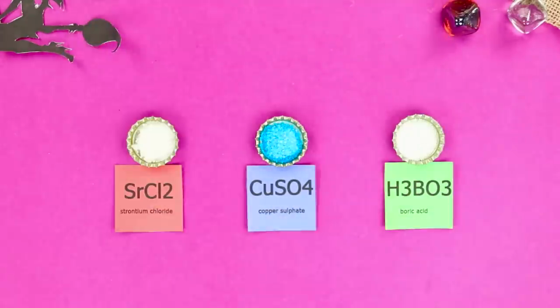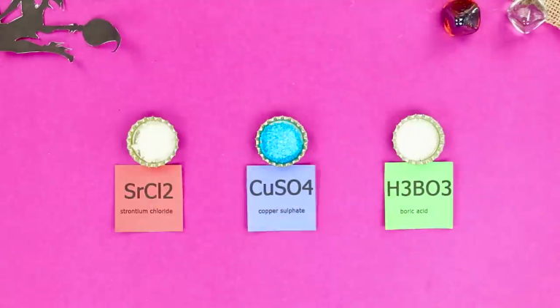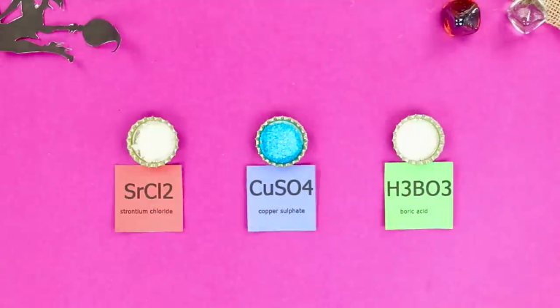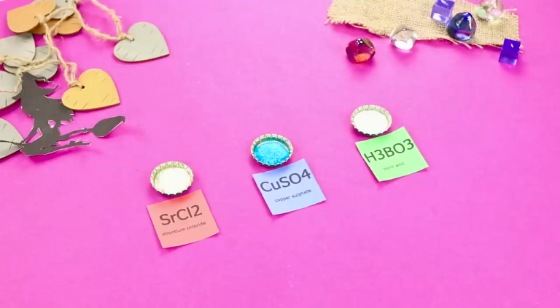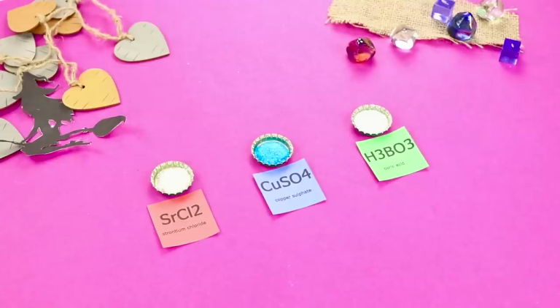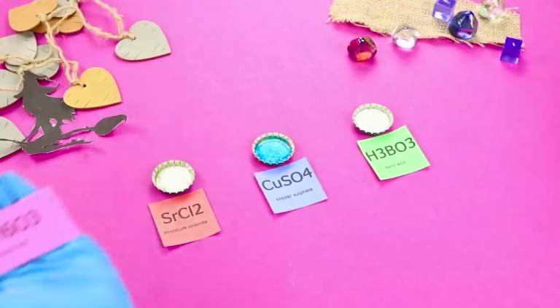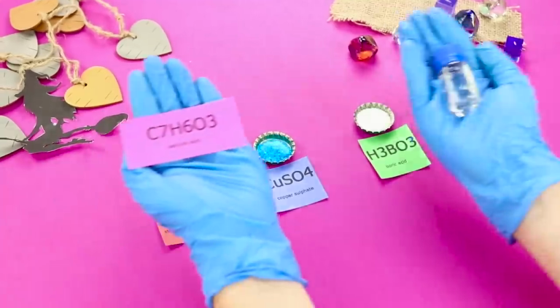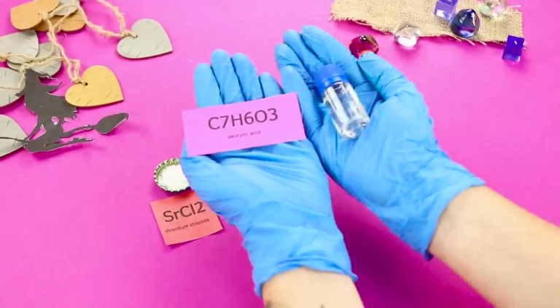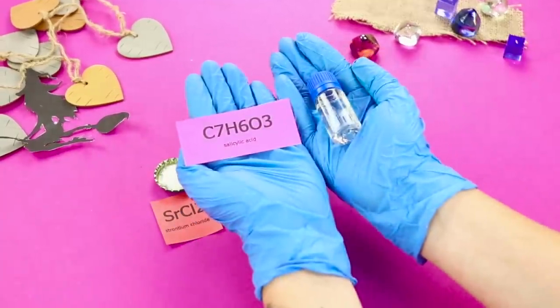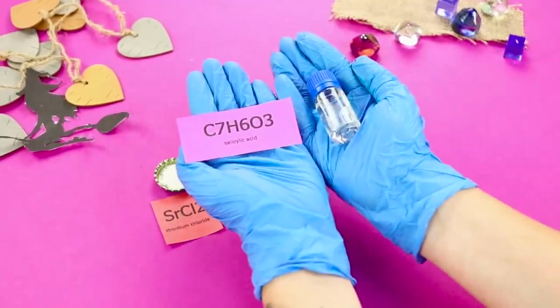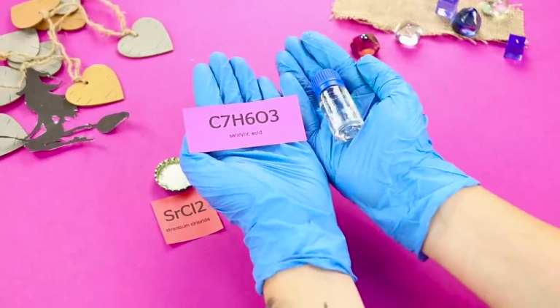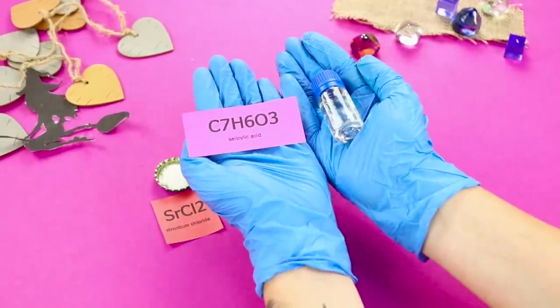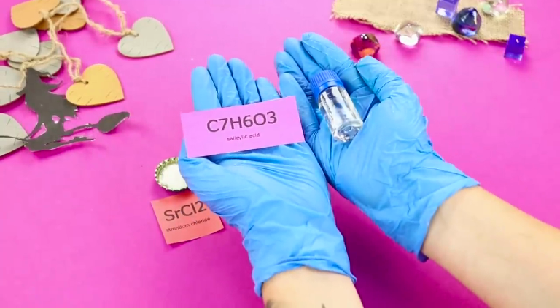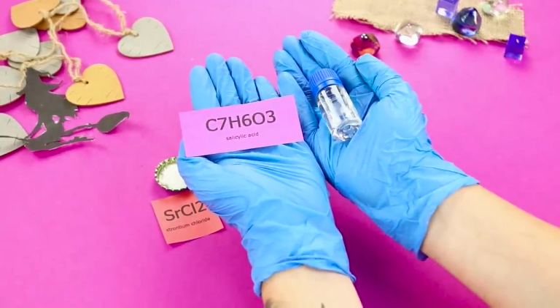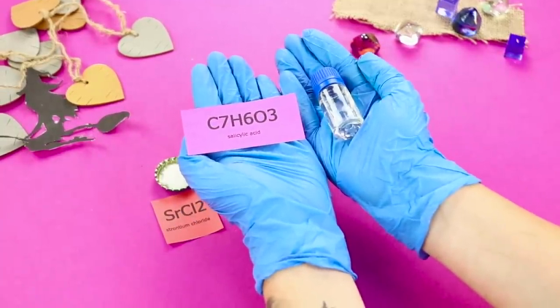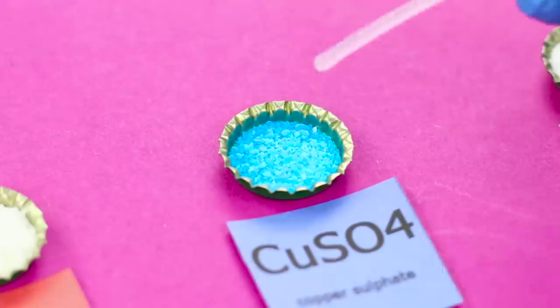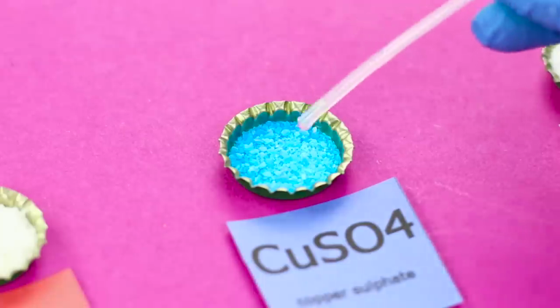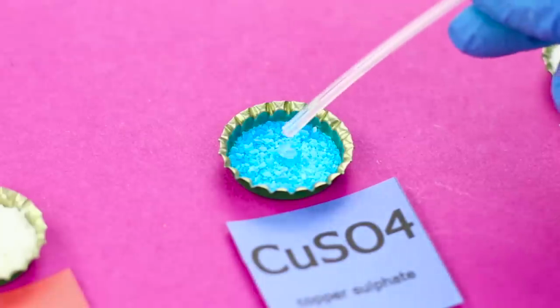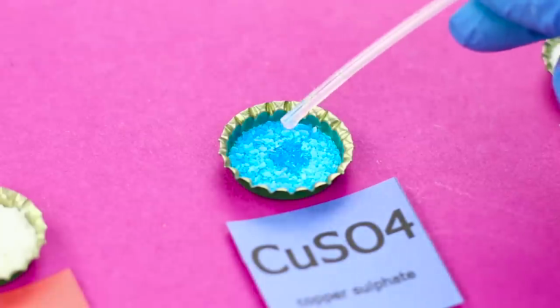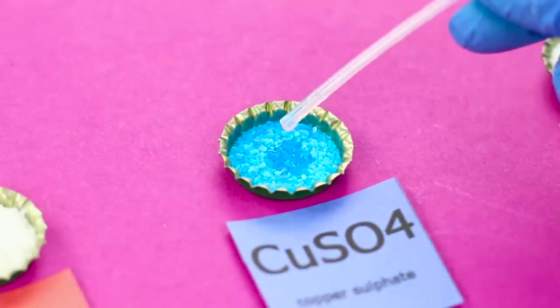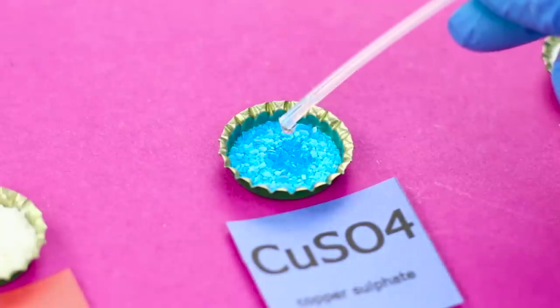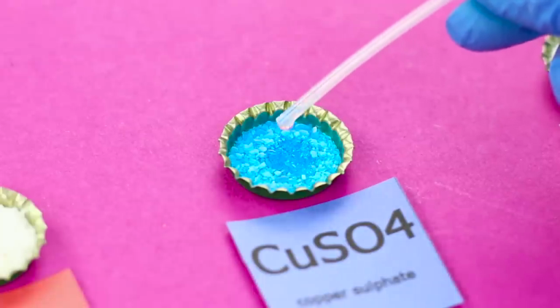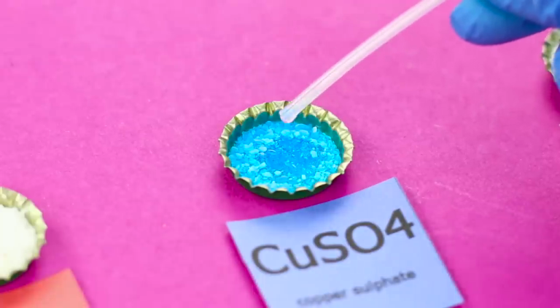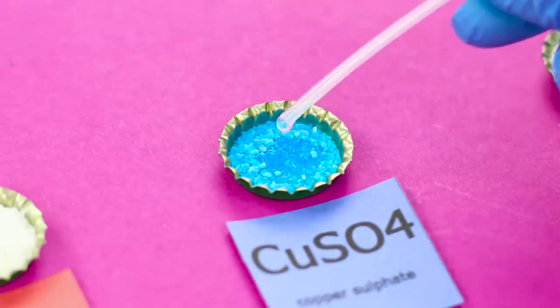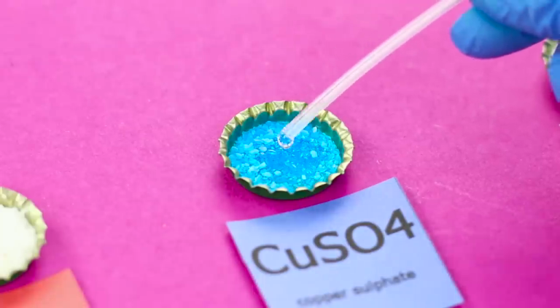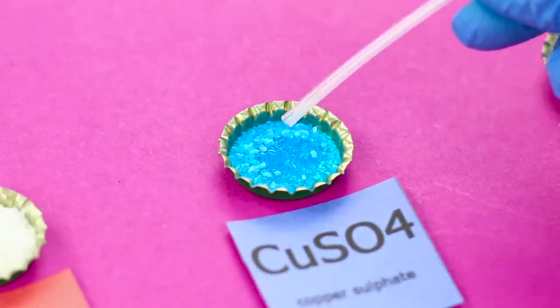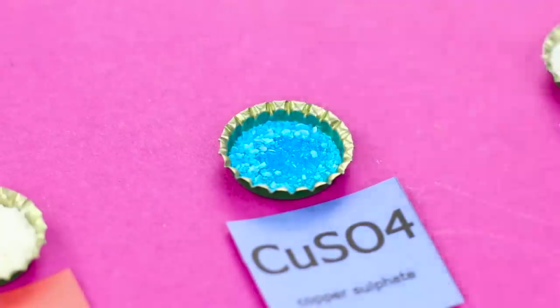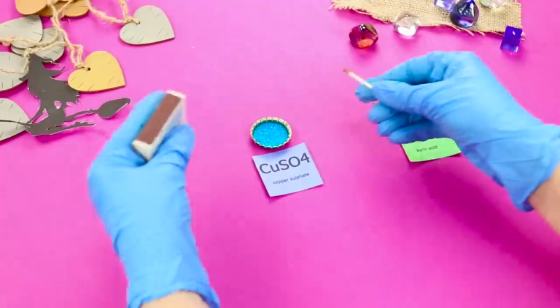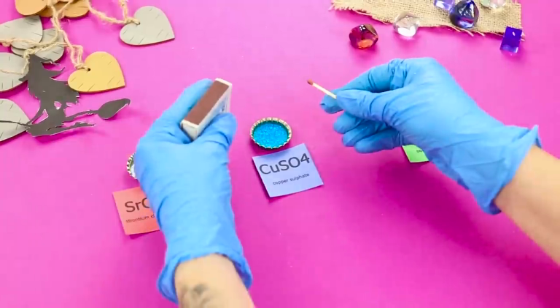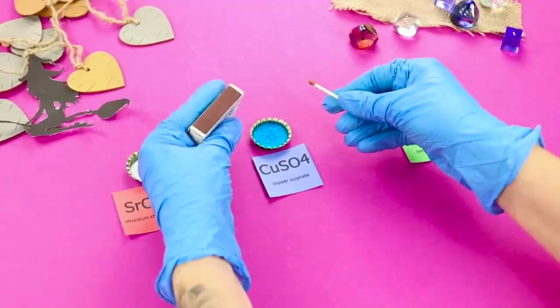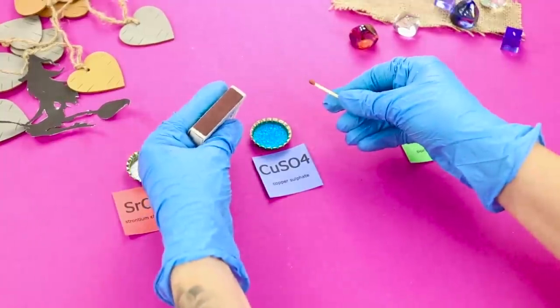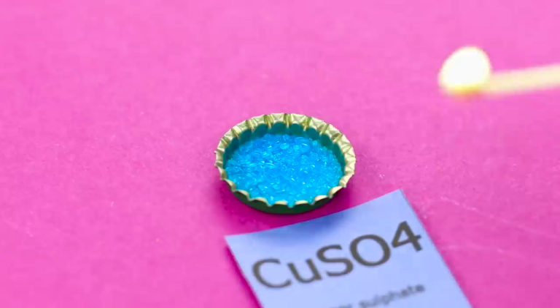Then take an alcohol solution with salicylic acid. Drip it into the blue vitriol and set it on fire!